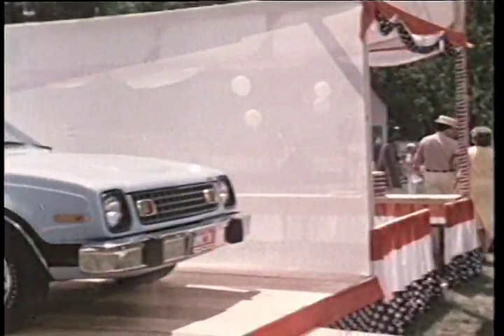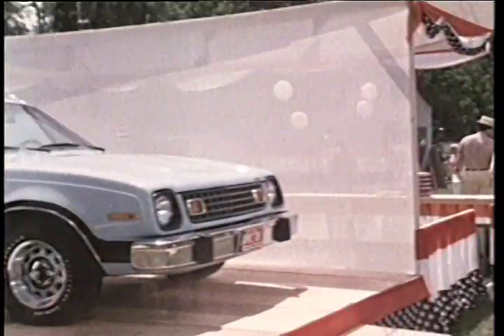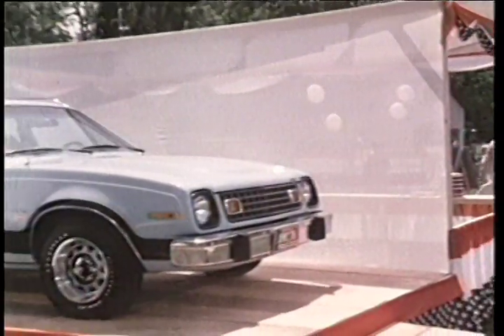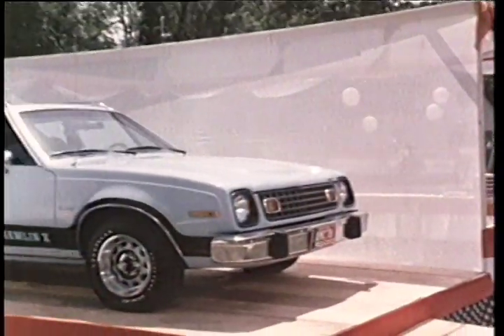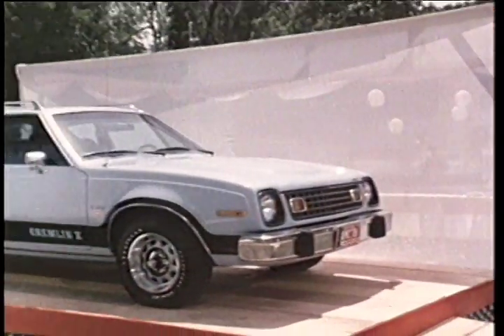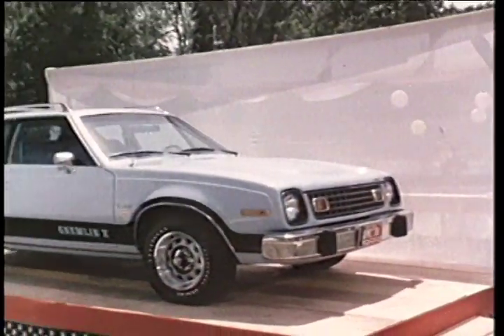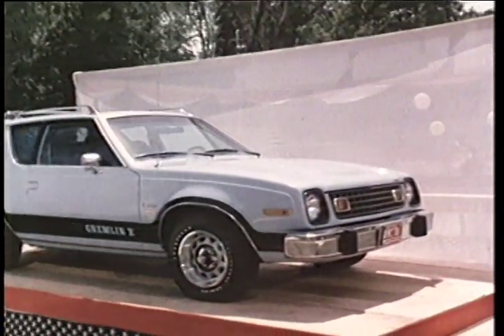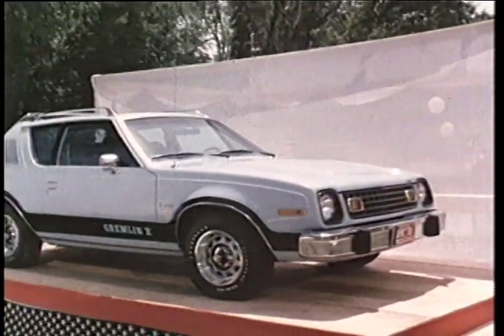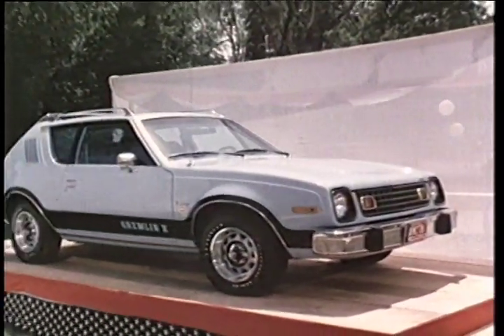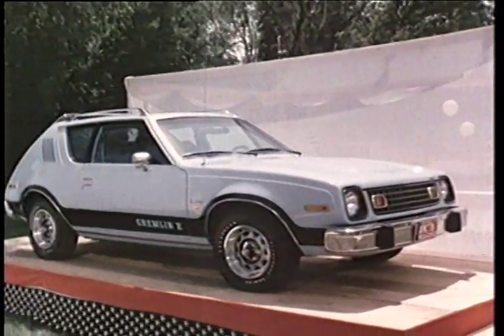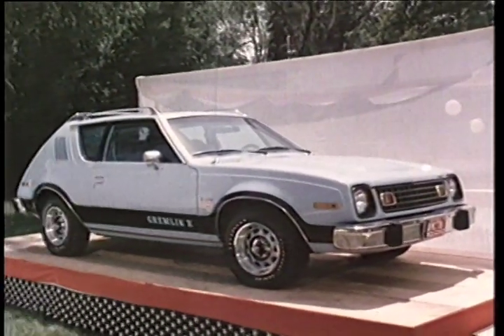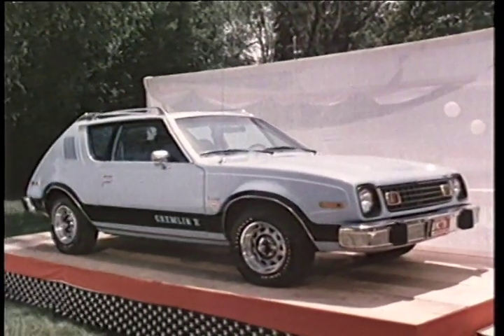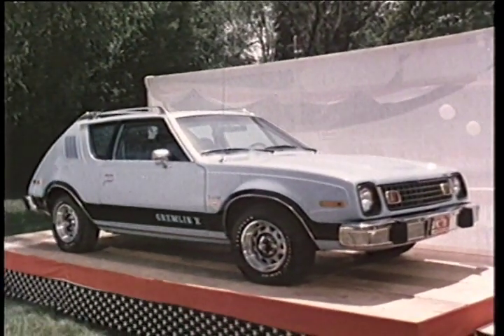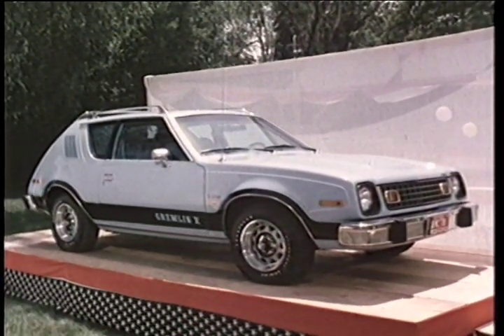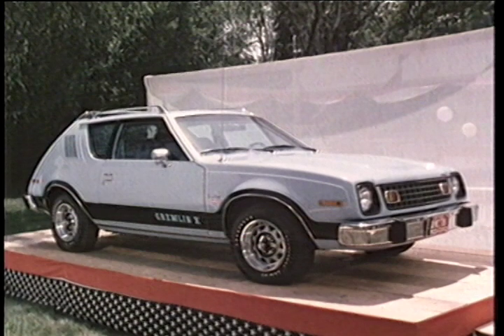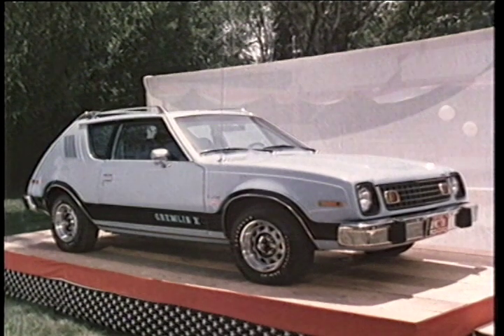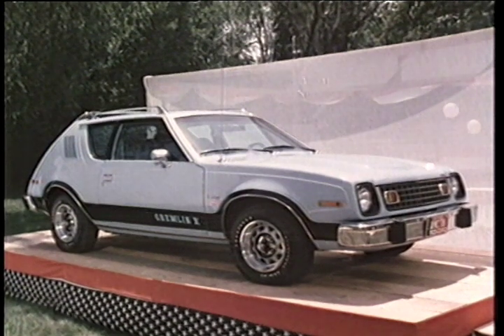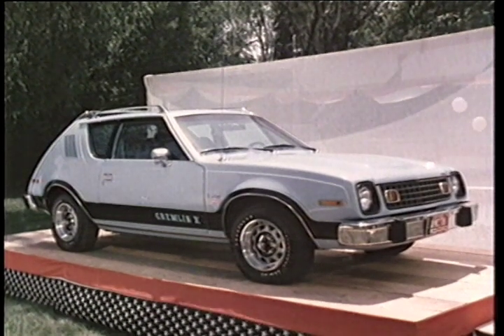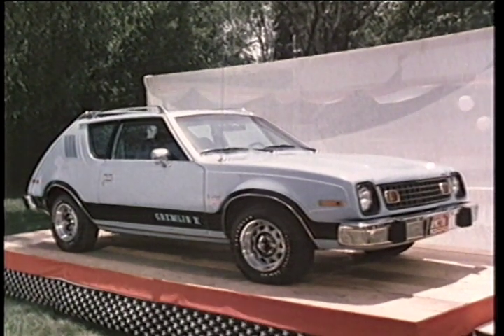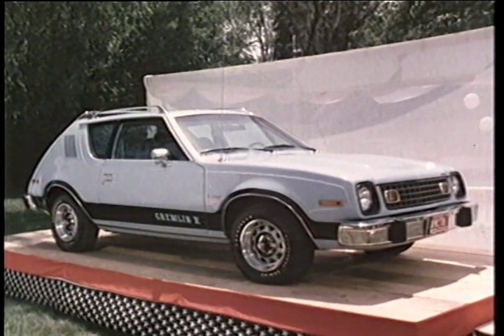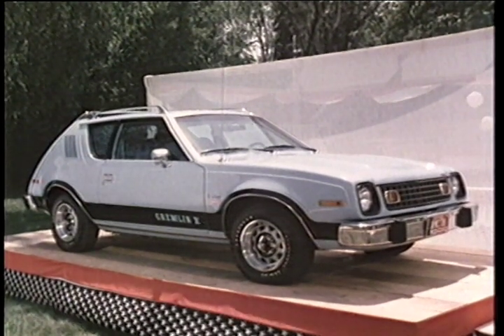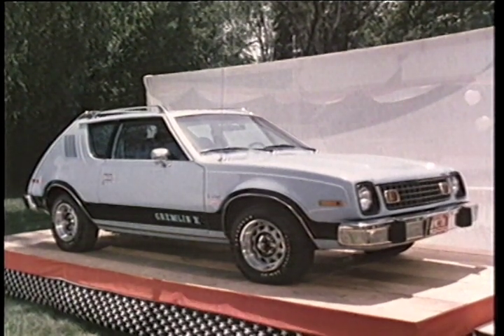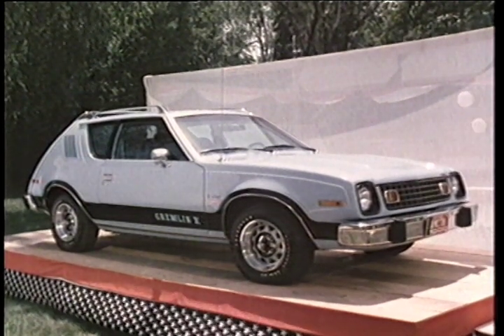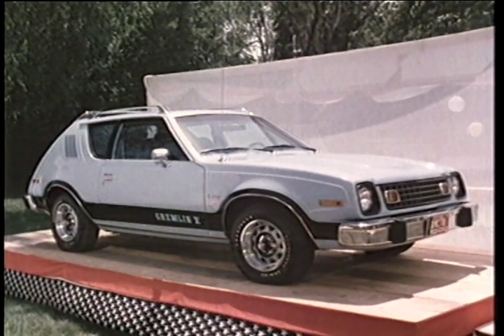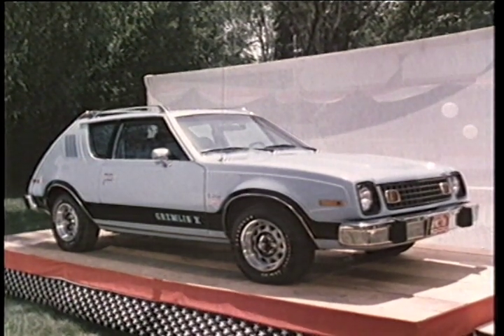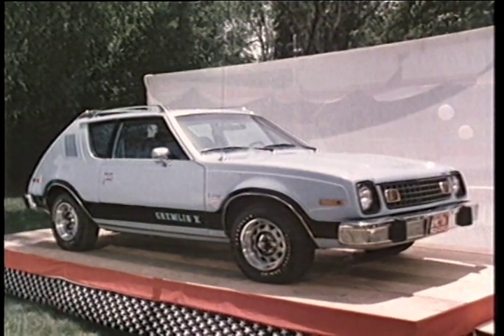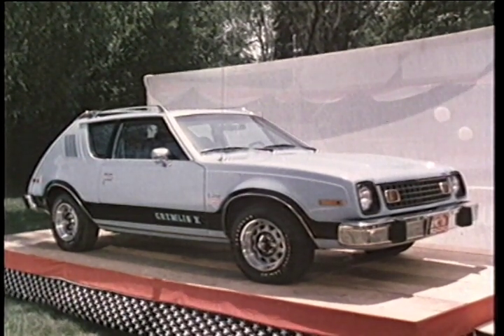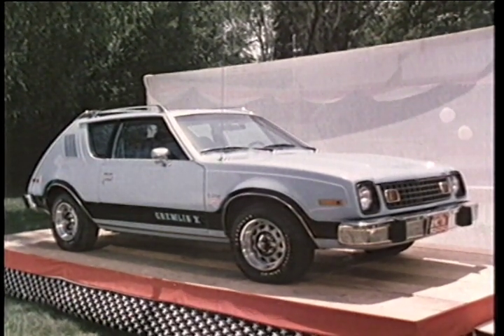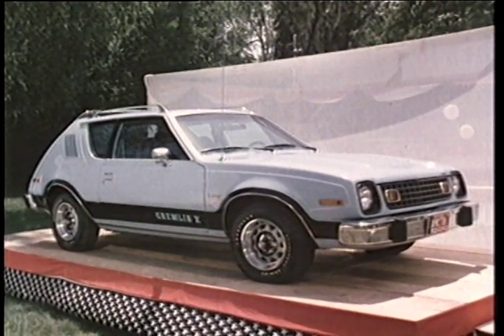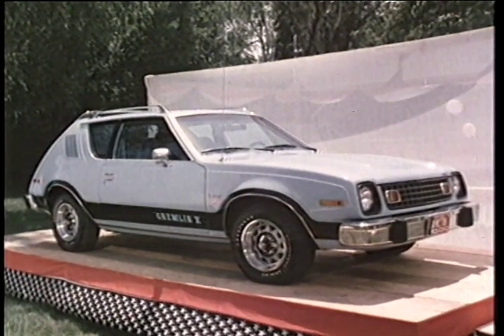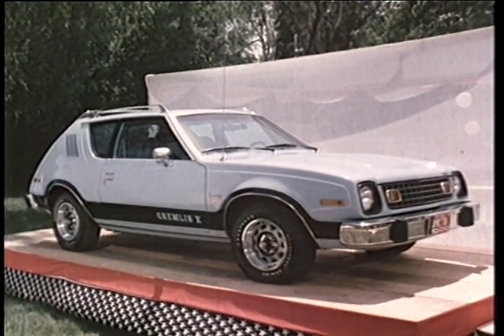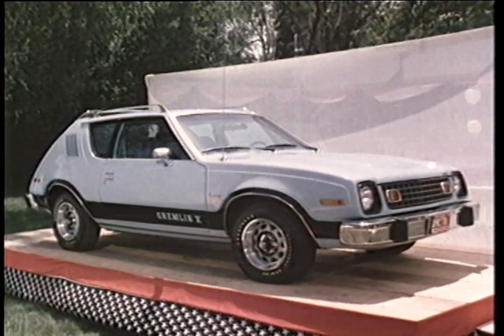Fun, youthful, great looking. A pleasure to drive. Gremlin for 1978.